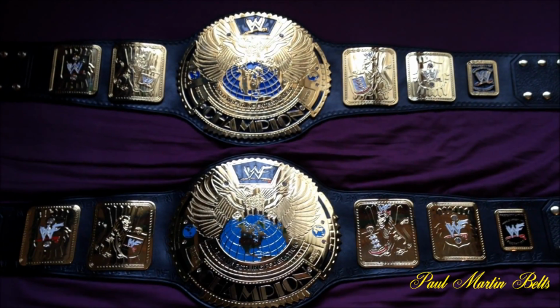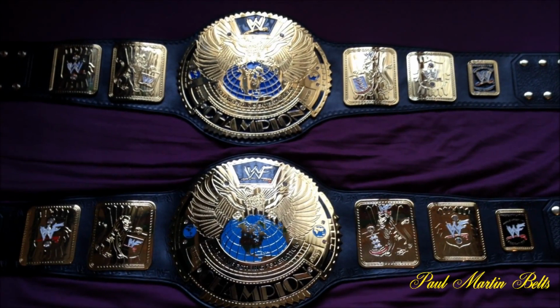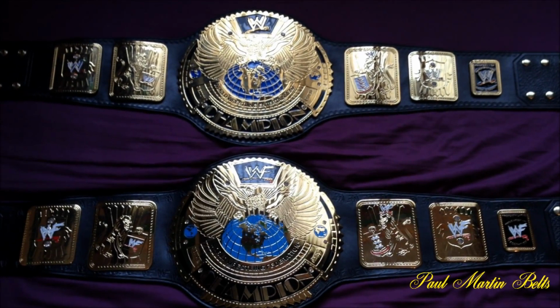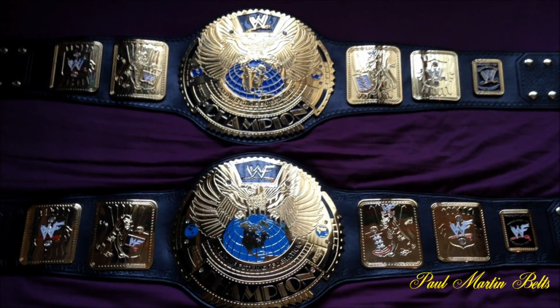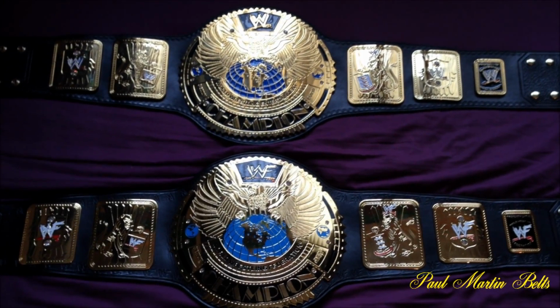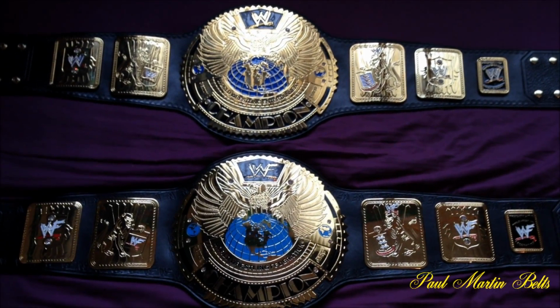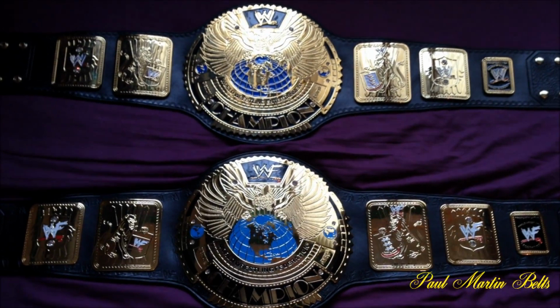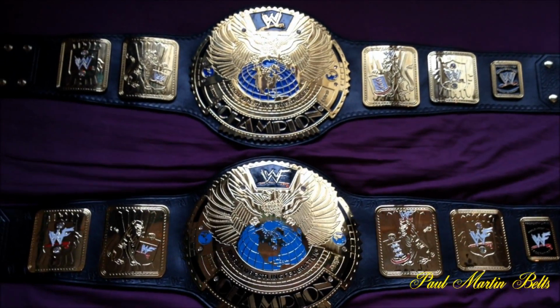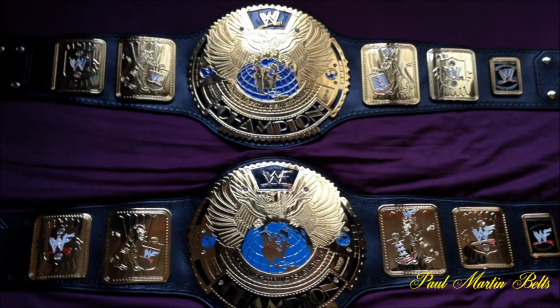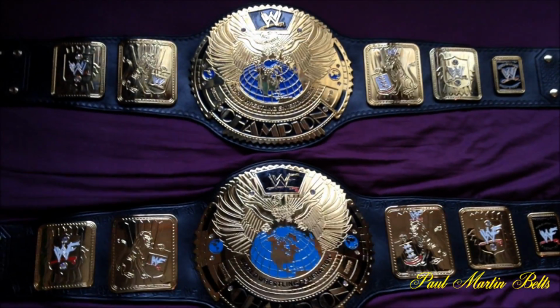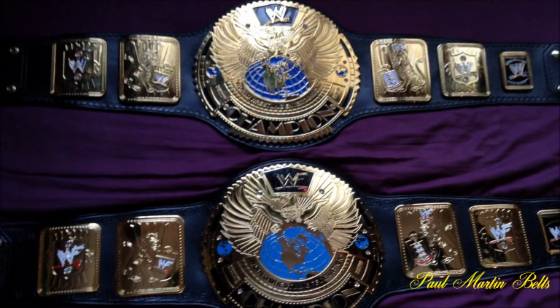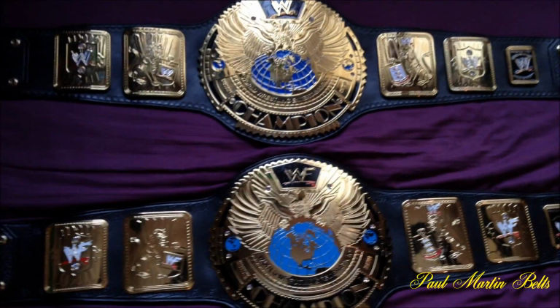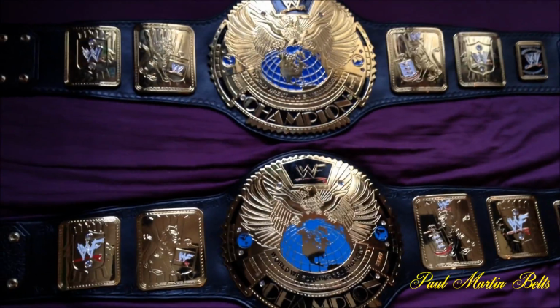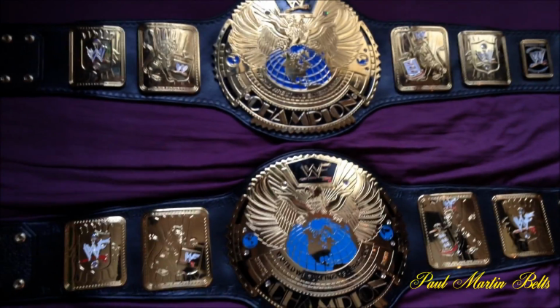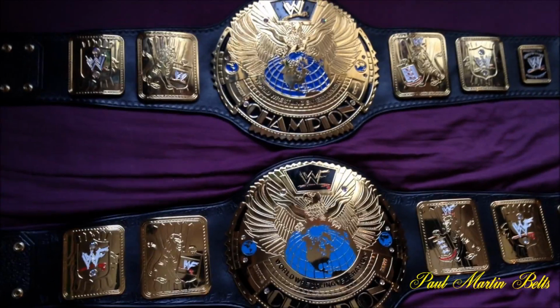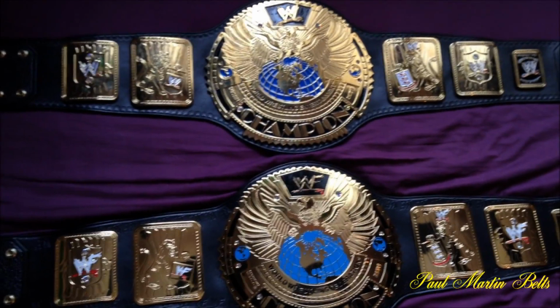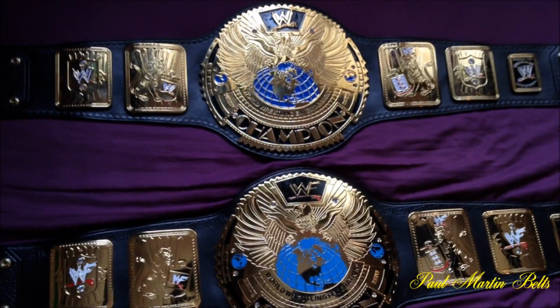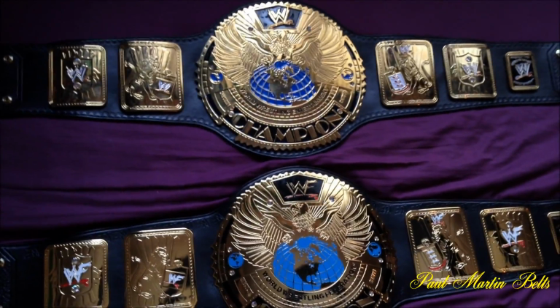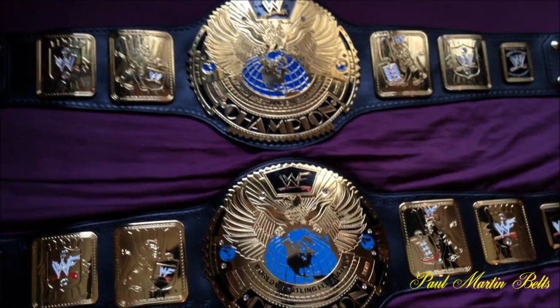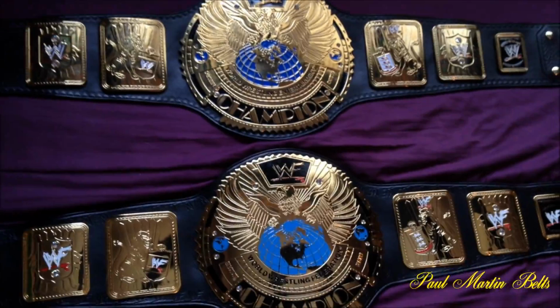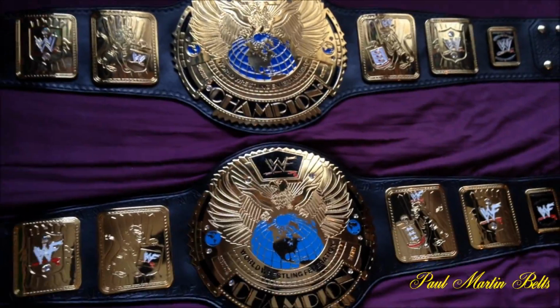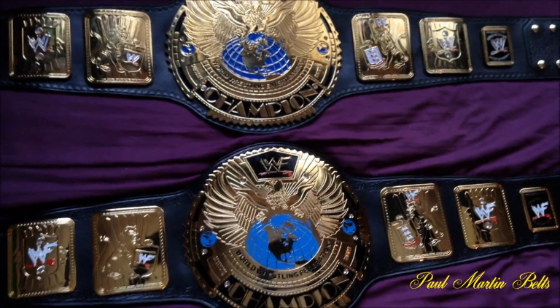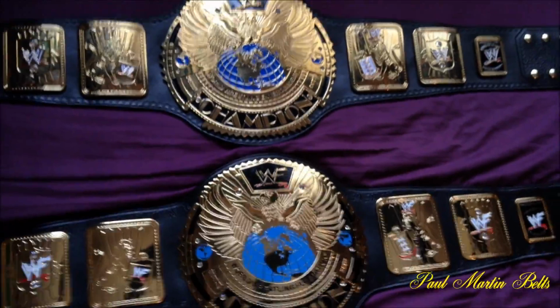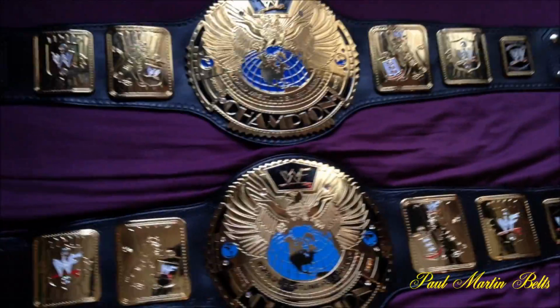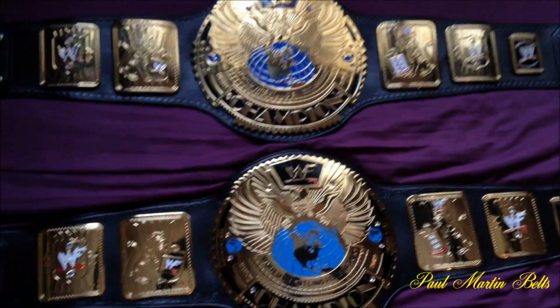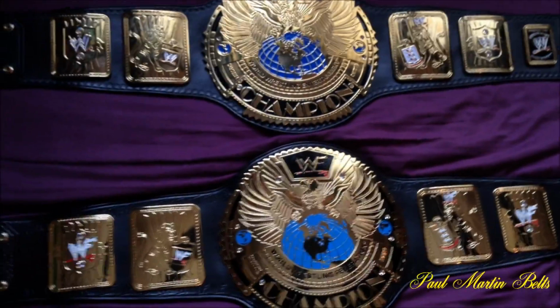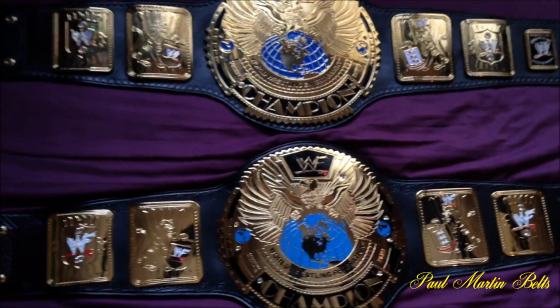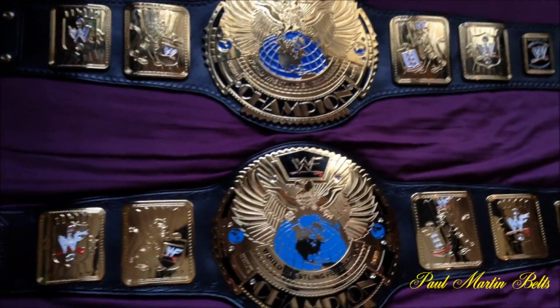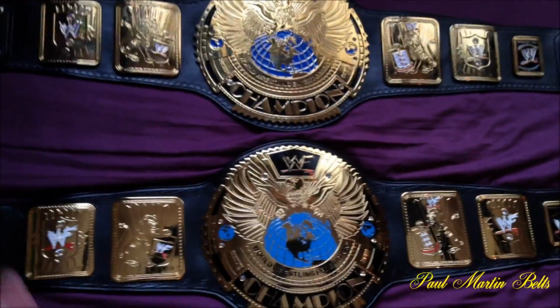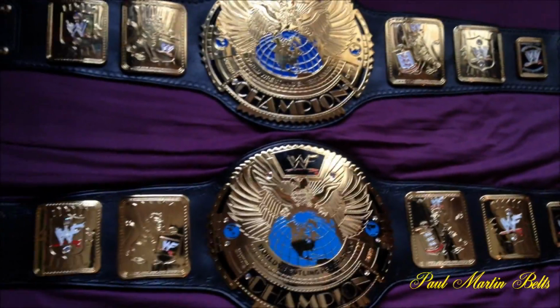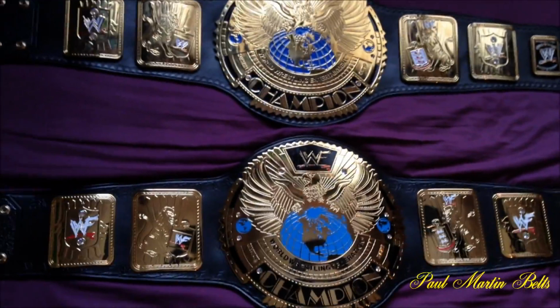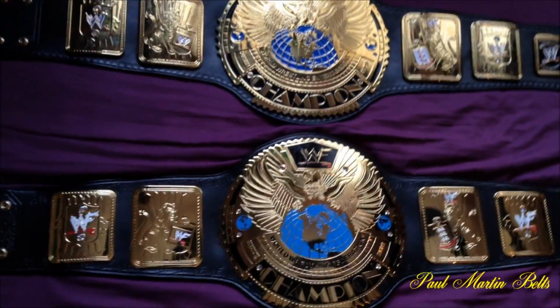Alright YouTube, Paul Martin Belts back here again for a brand new video. This is a relather and belt comparison video.